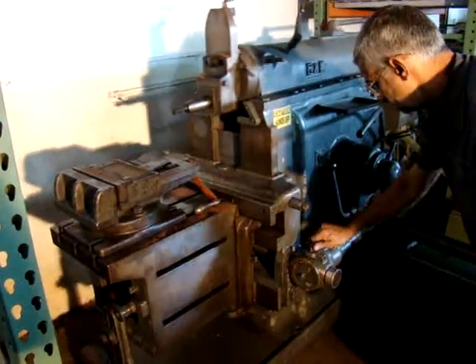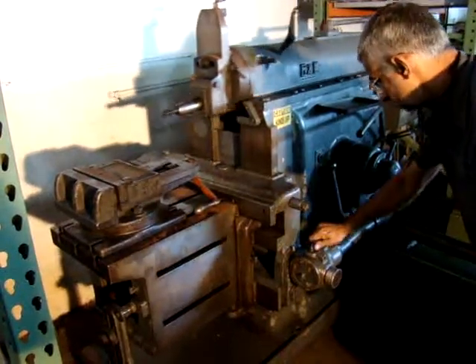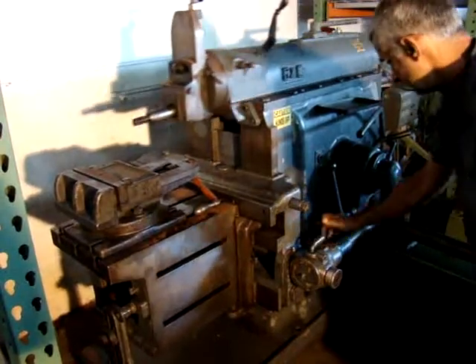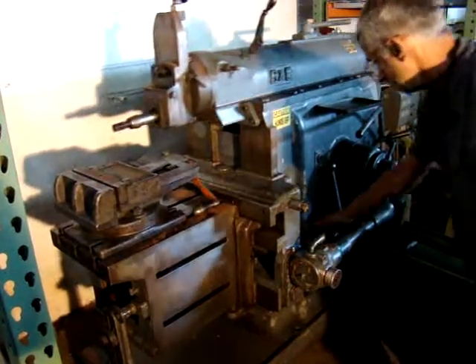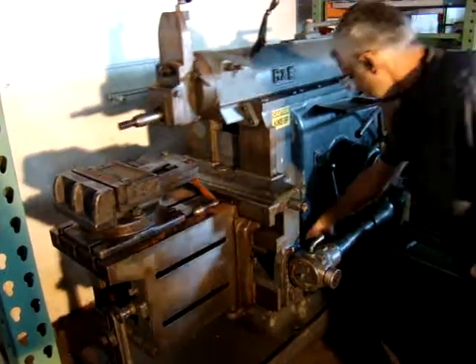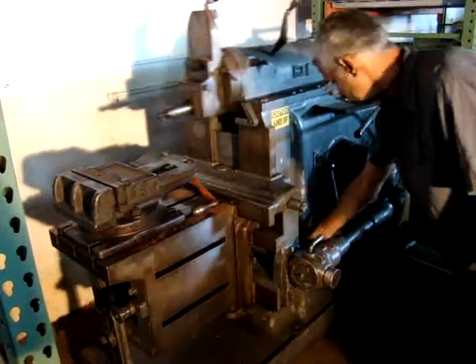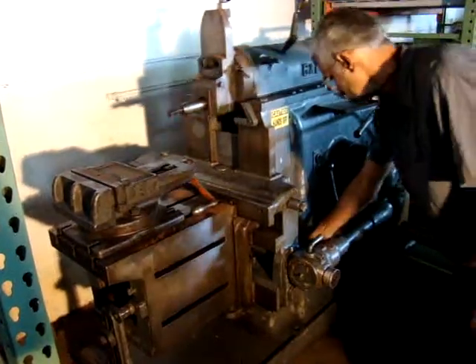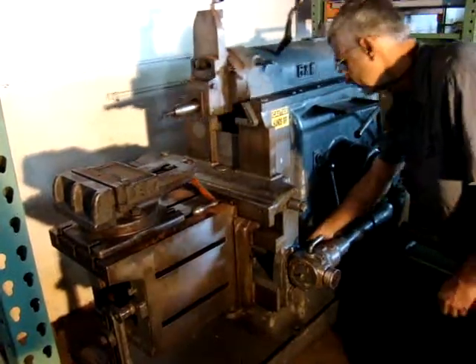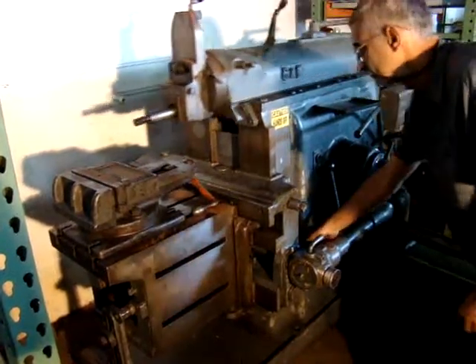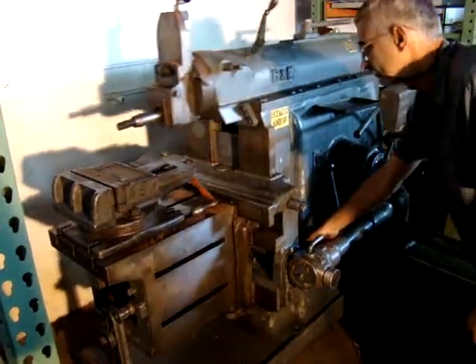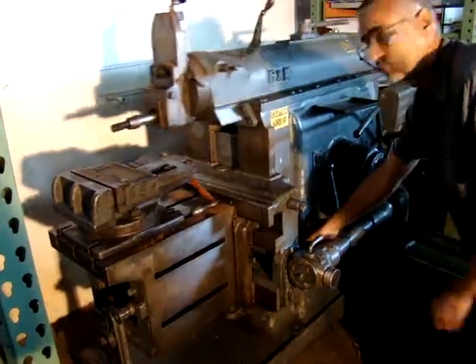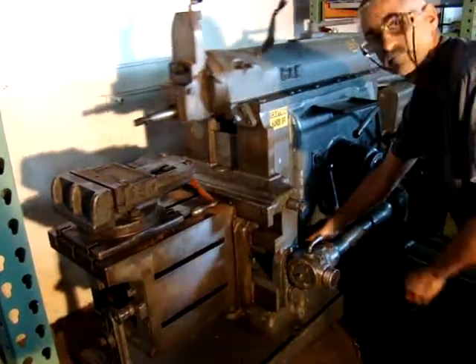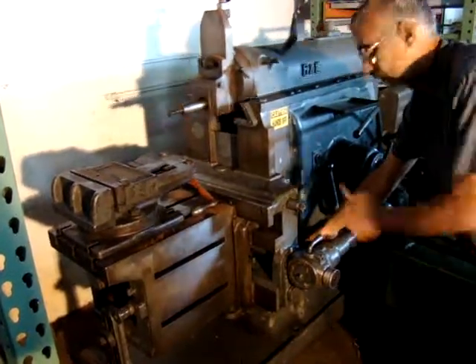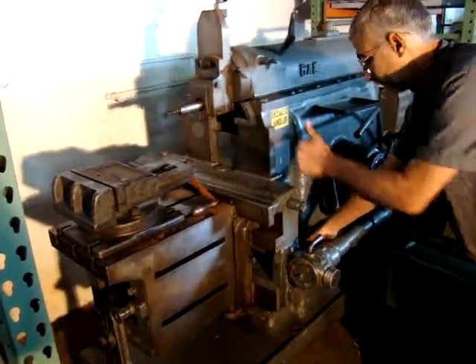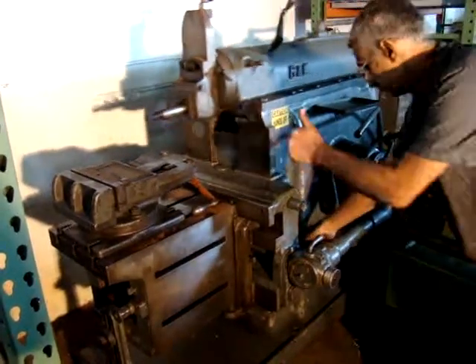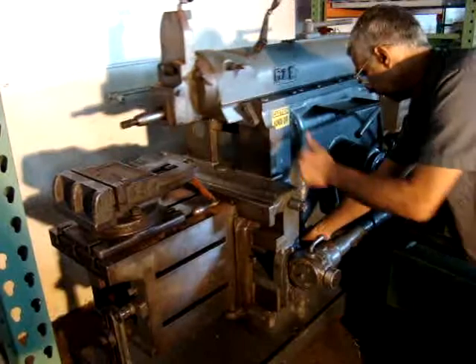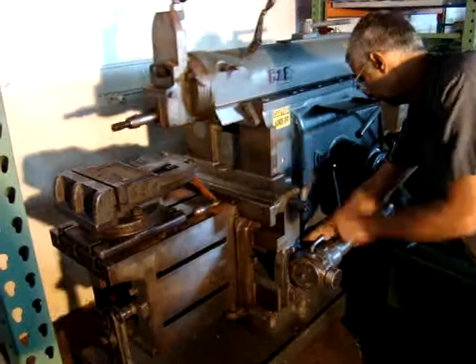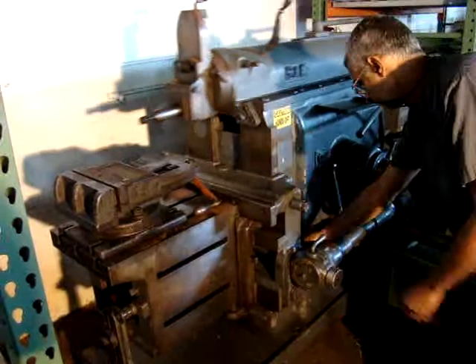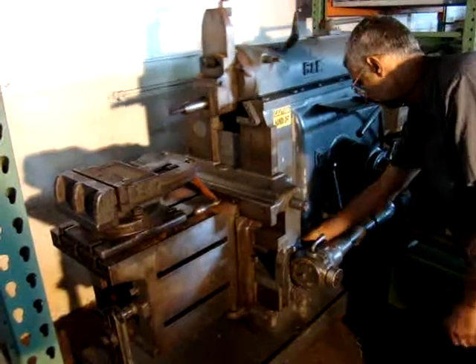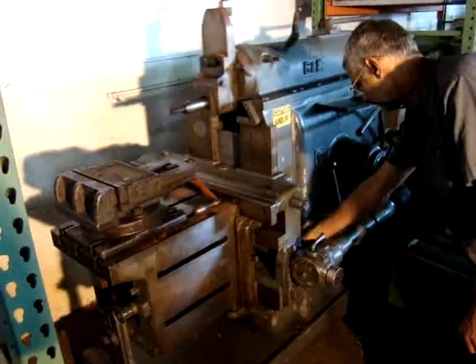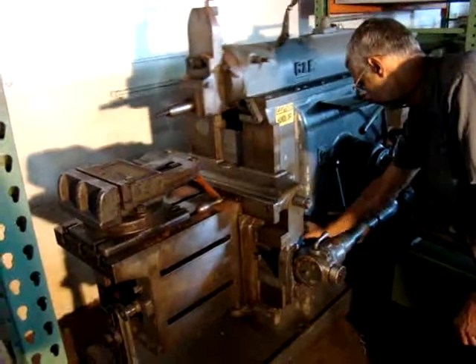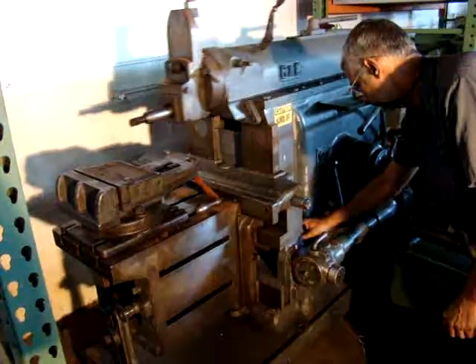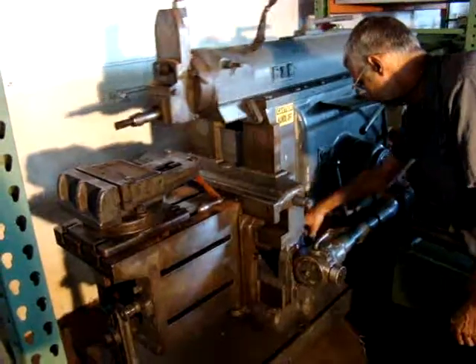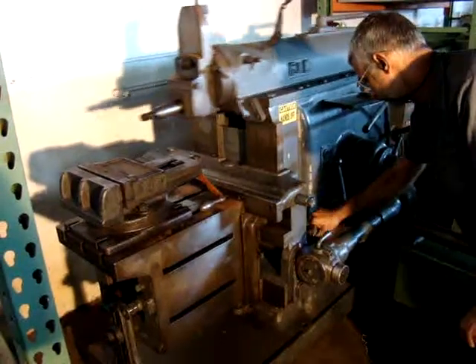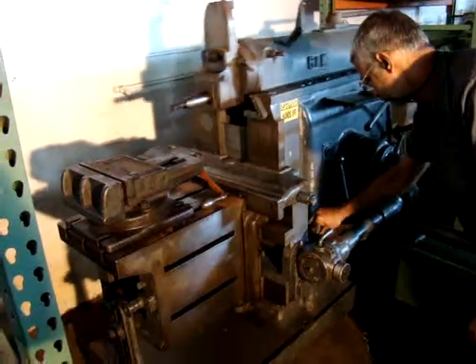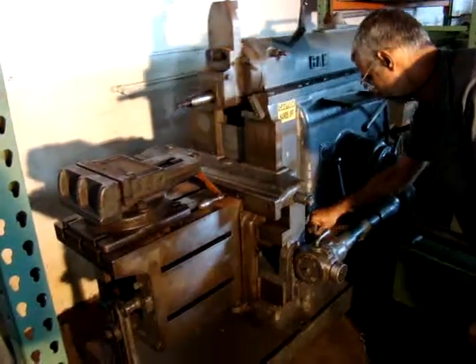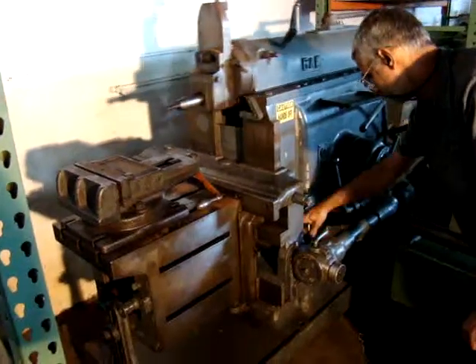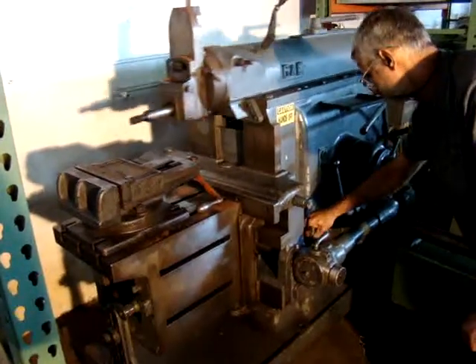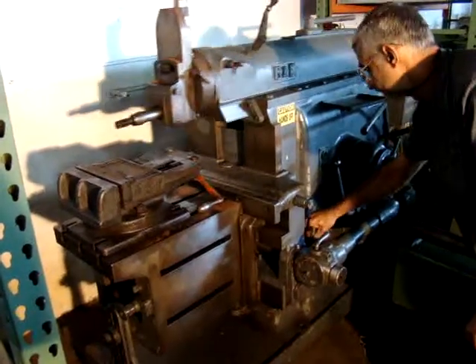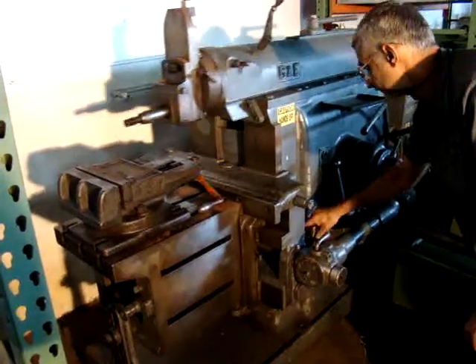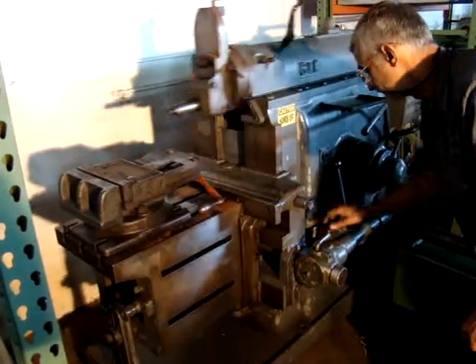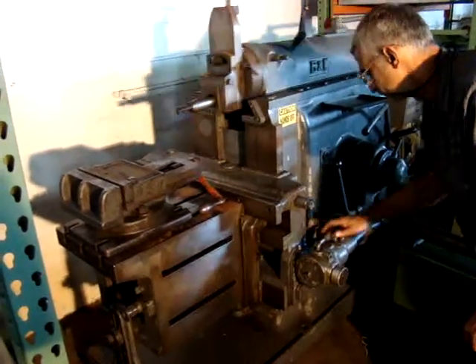Rapid feeds — left-hand feed, right-hand feed. G&E Shaper, 20-inch capacity.